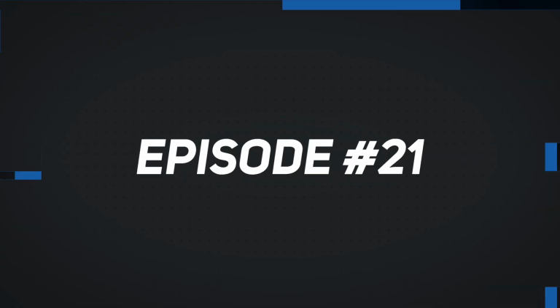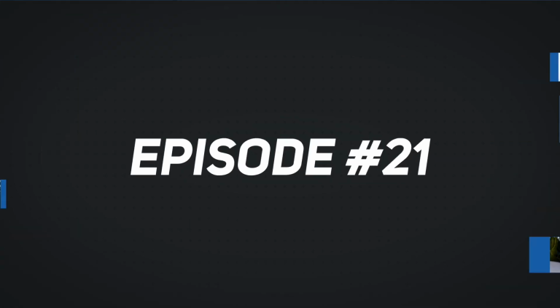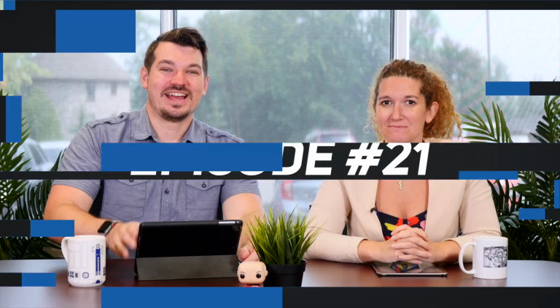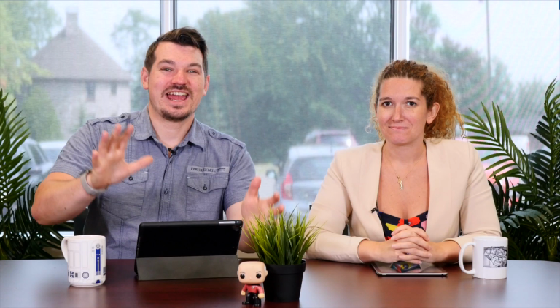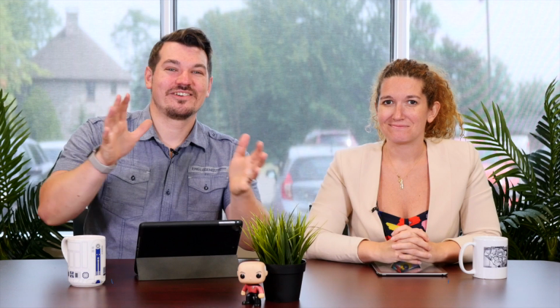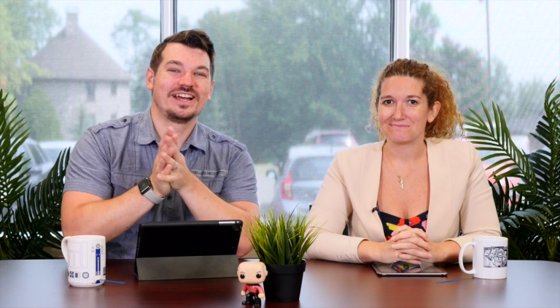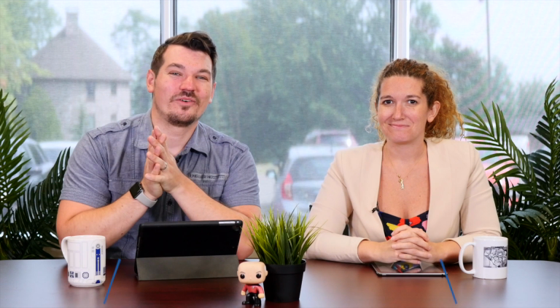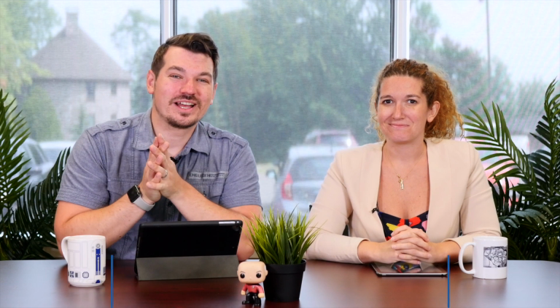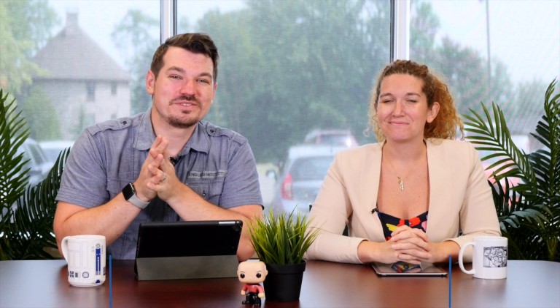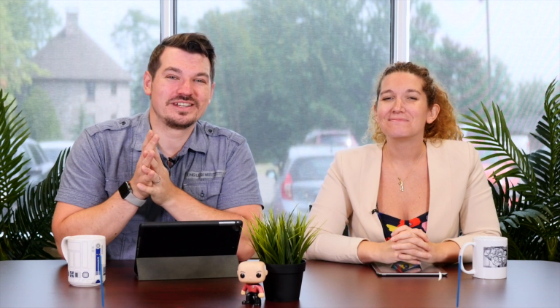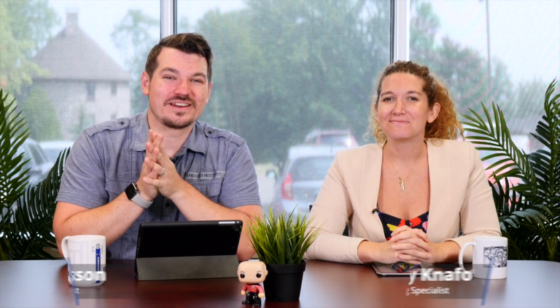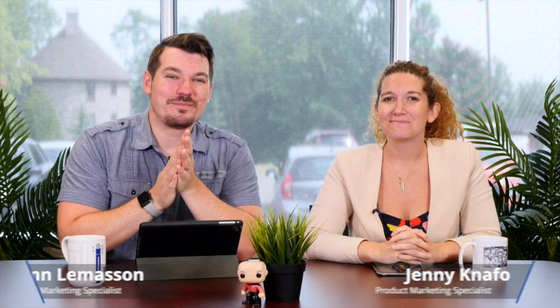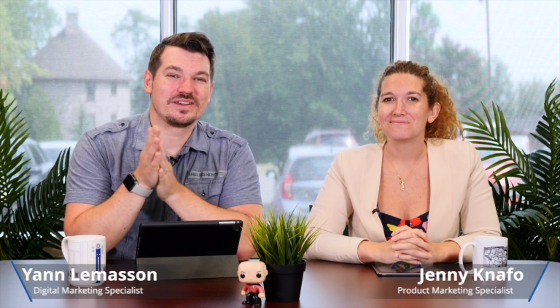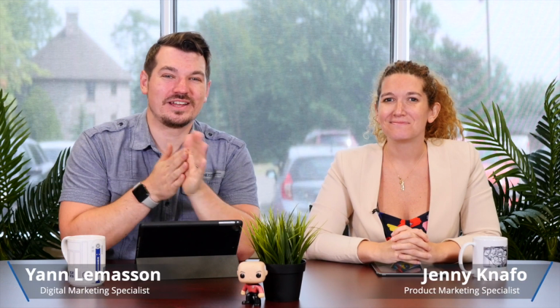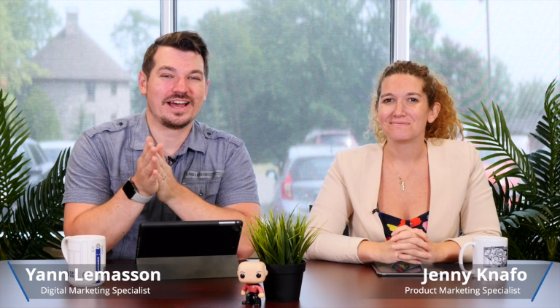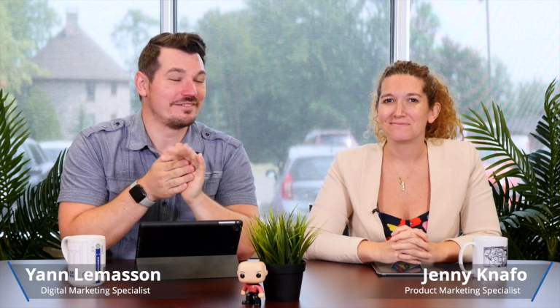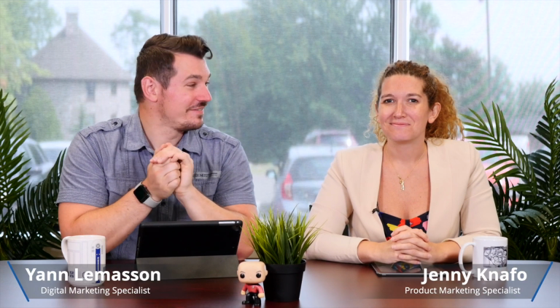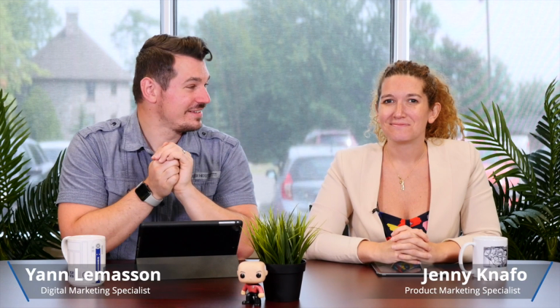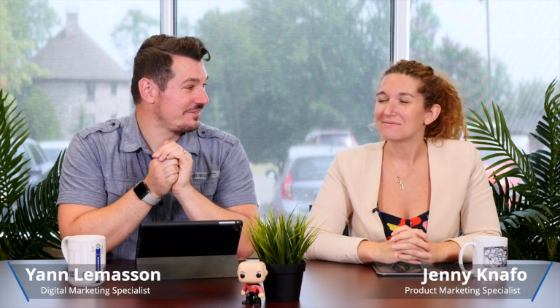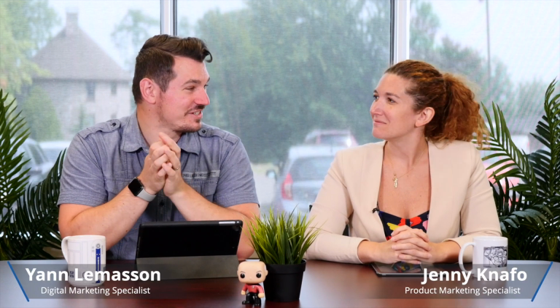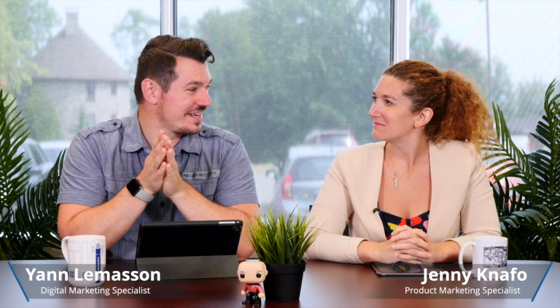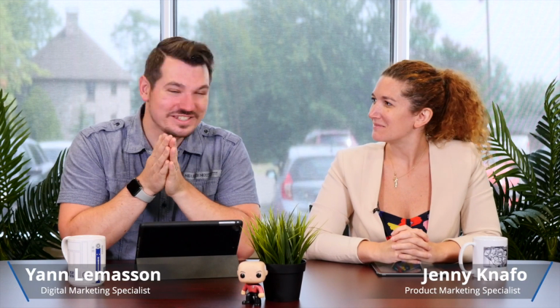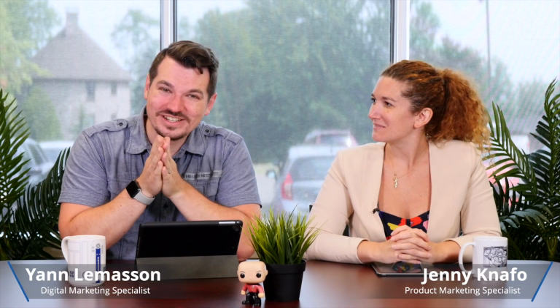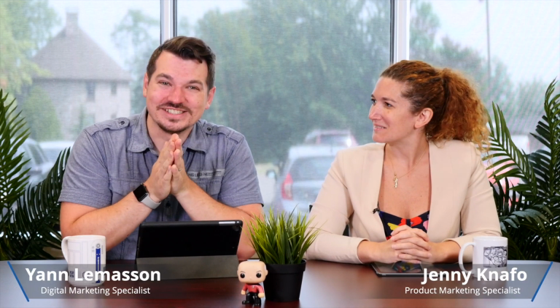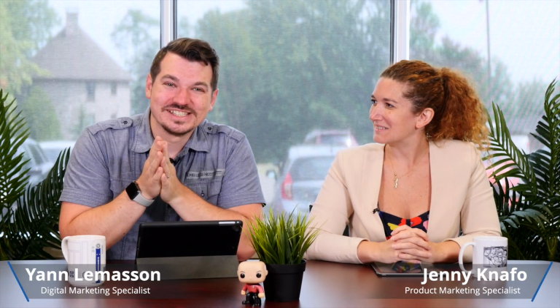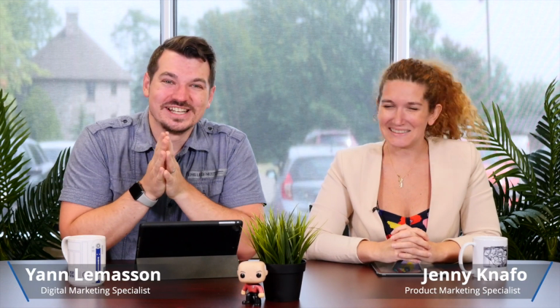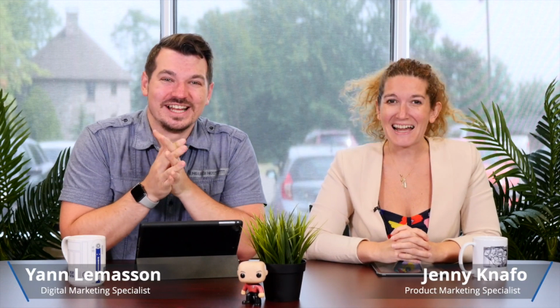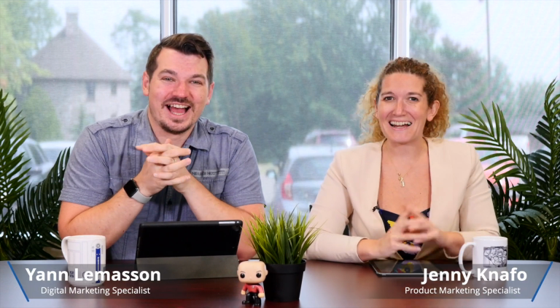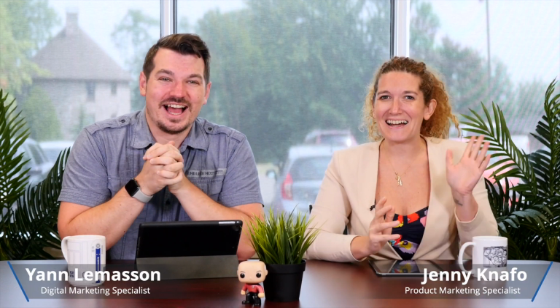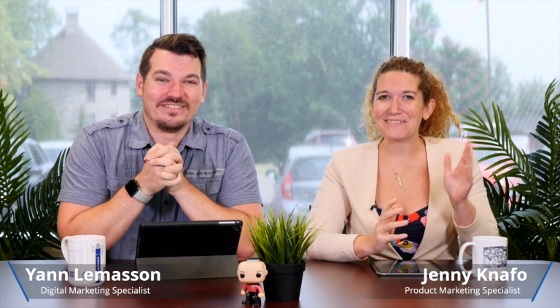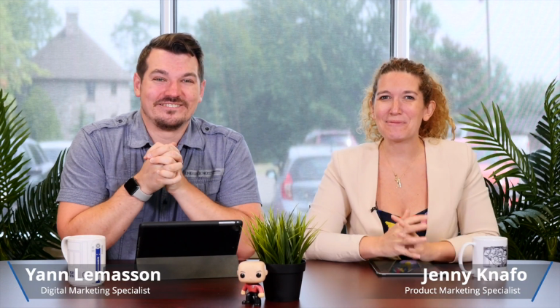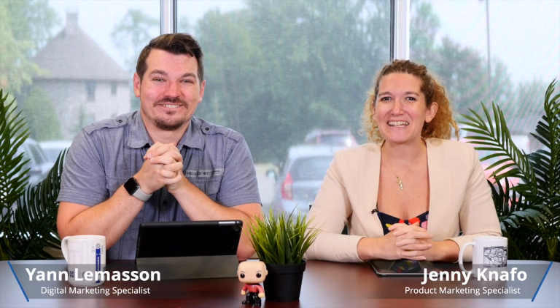Hey everyone! Welcome to another episode of Devolutions HQ. Hi everybody!